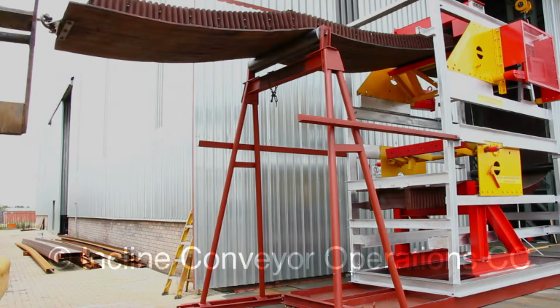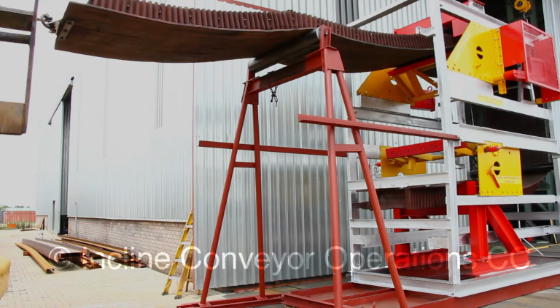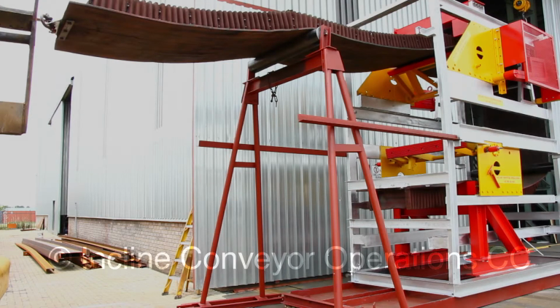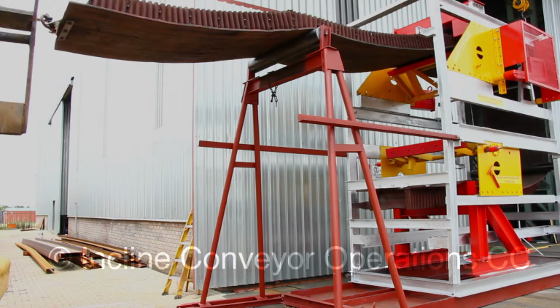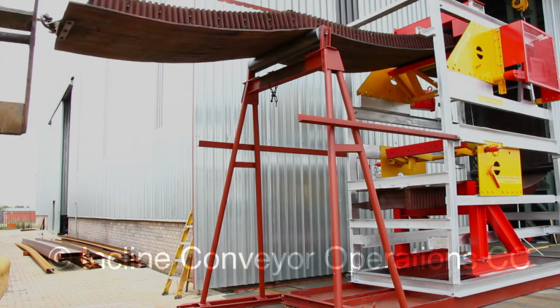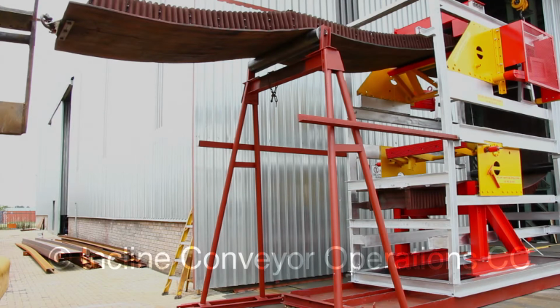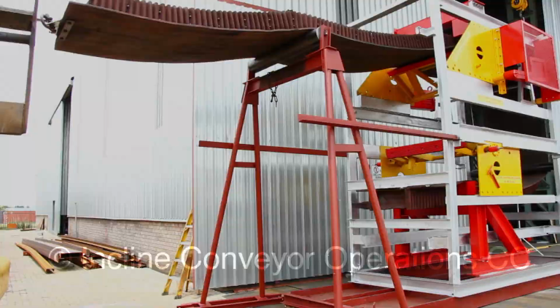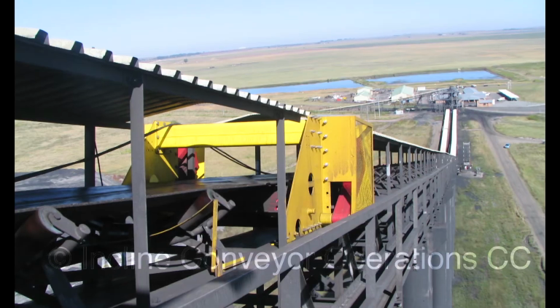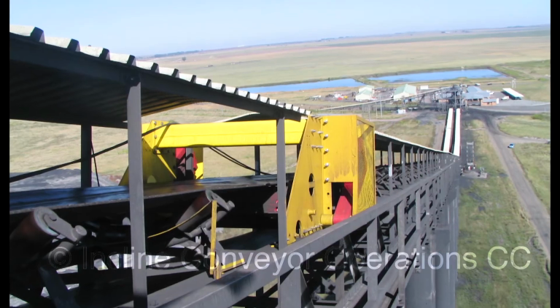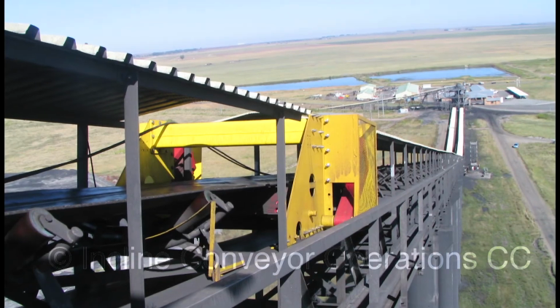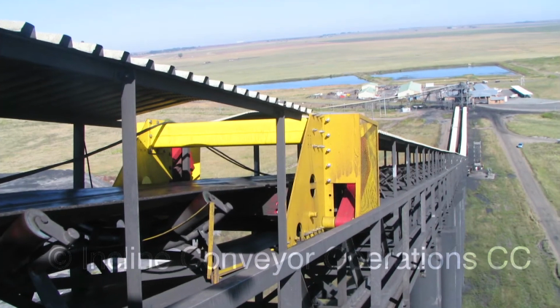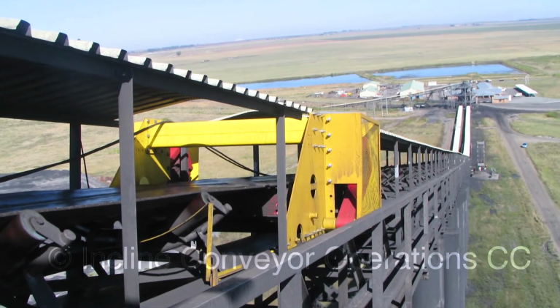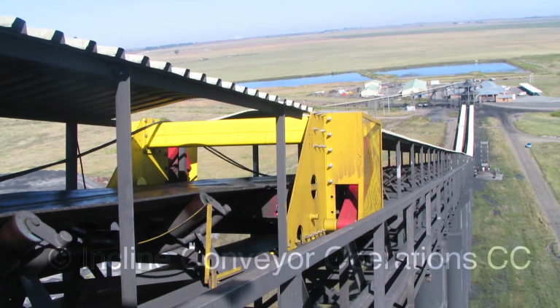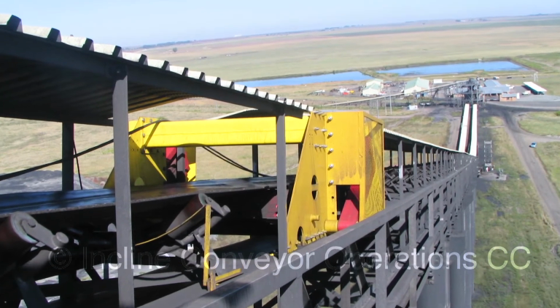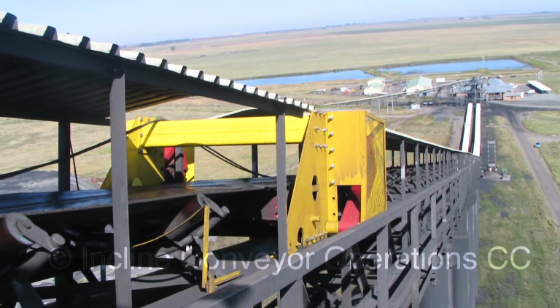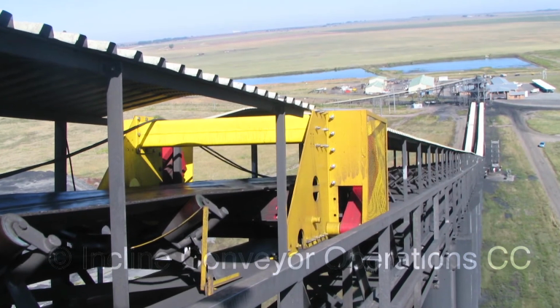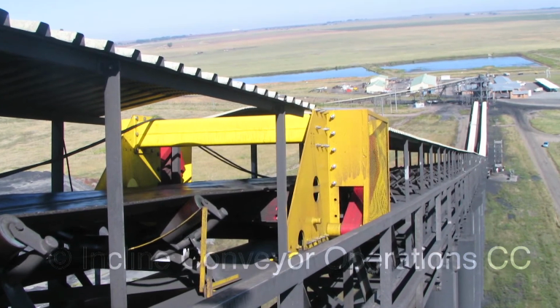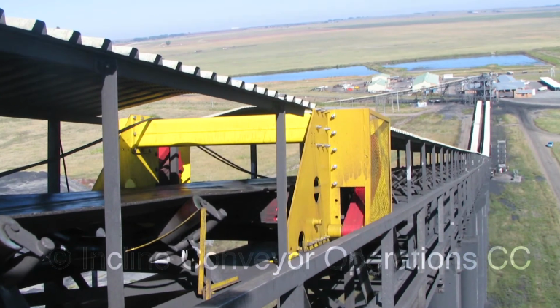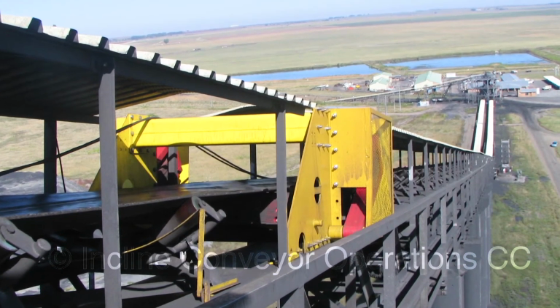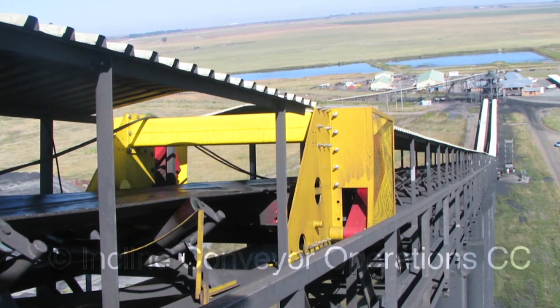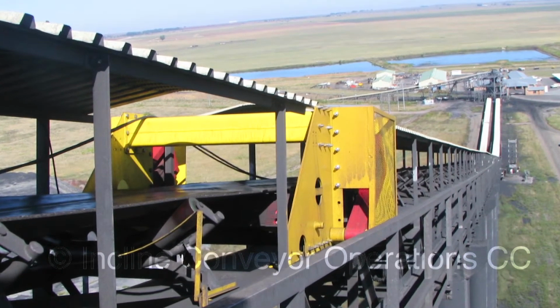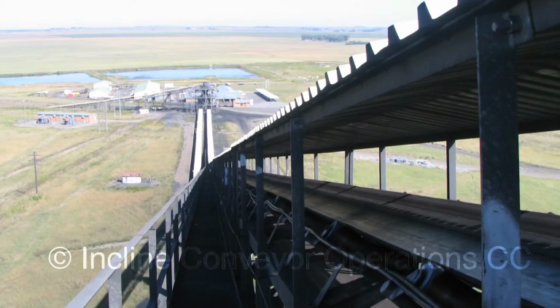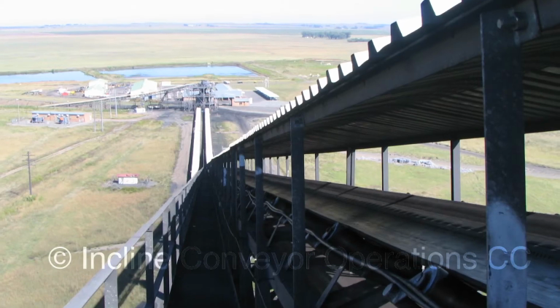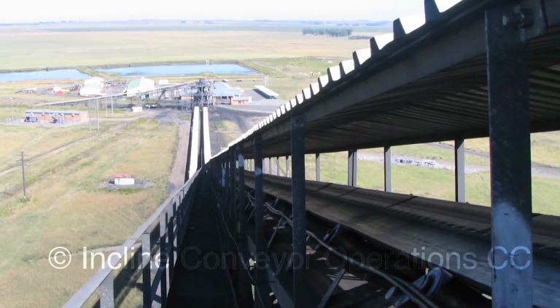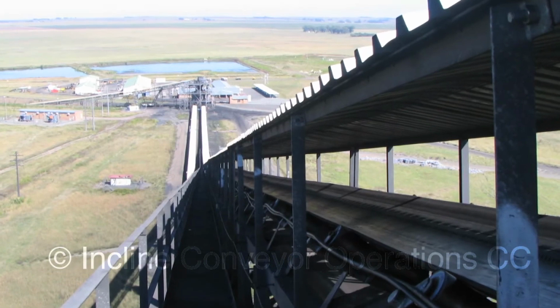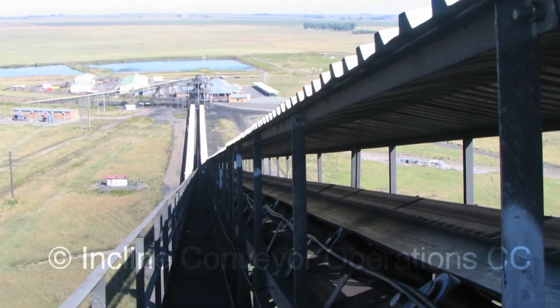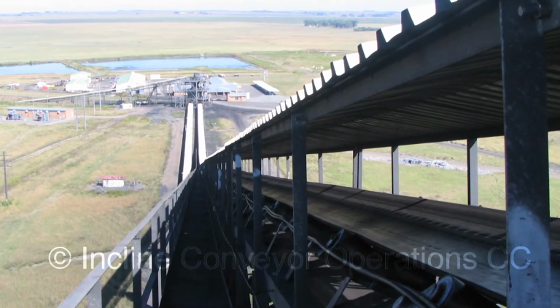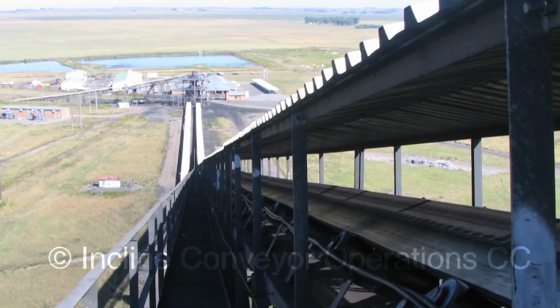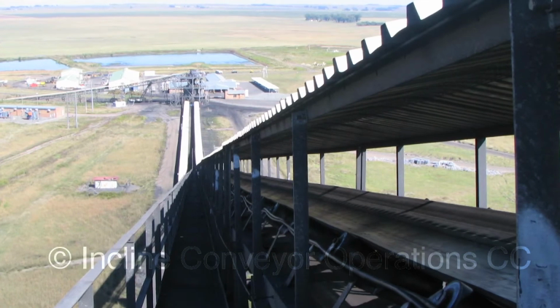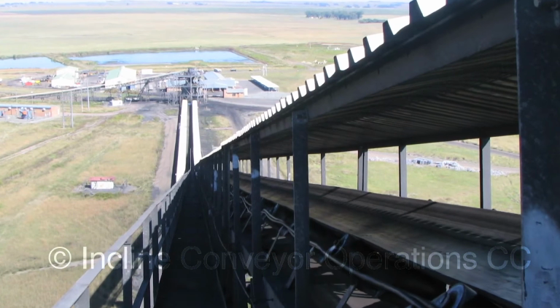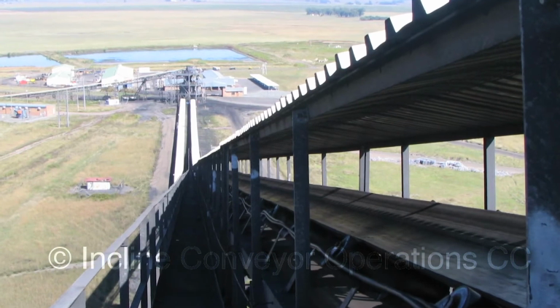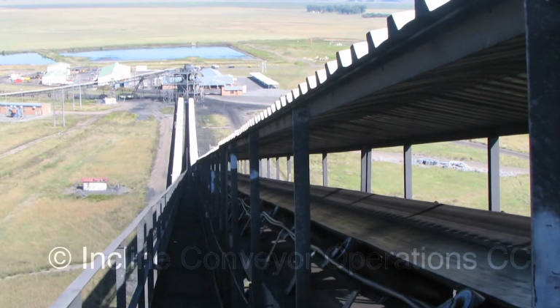The ICO conveyor belt arrester can be used on any inclined conveyor and is ideally suited for bucket conveyor systems.